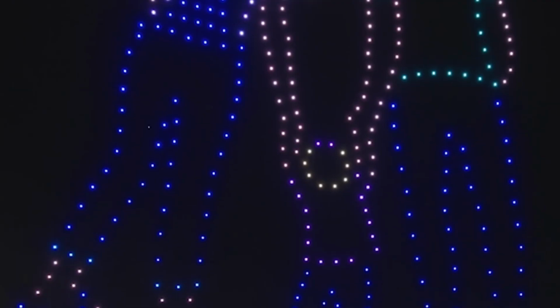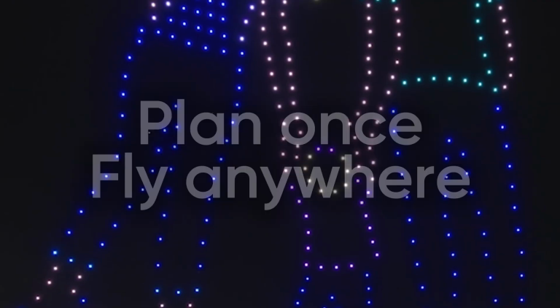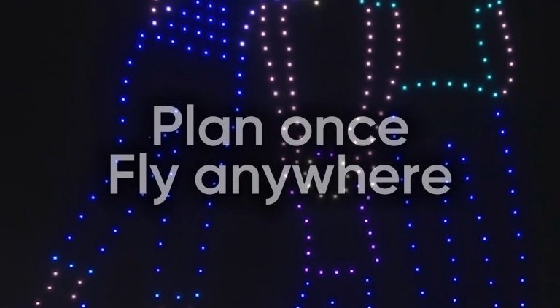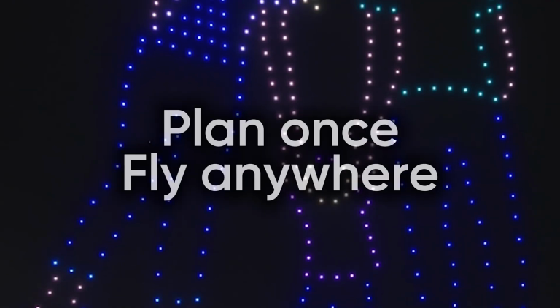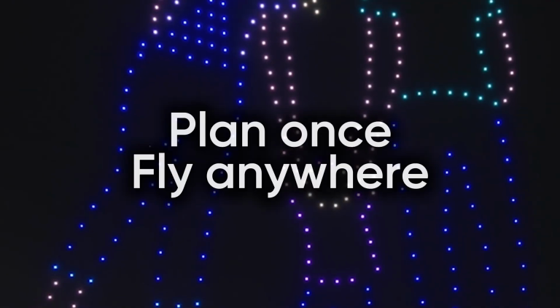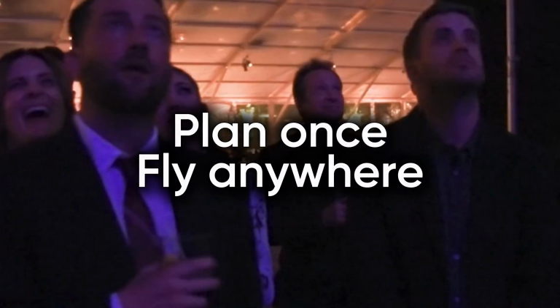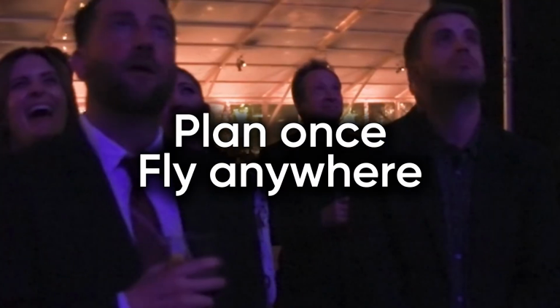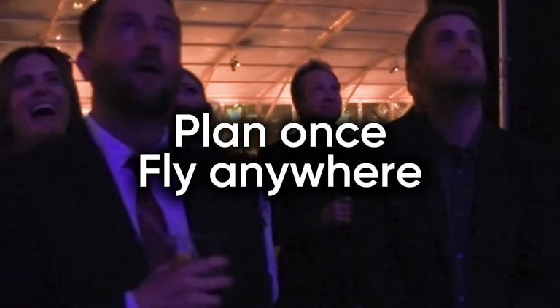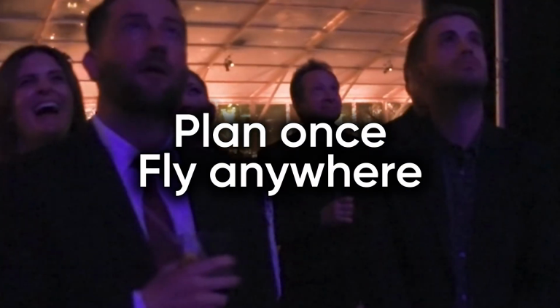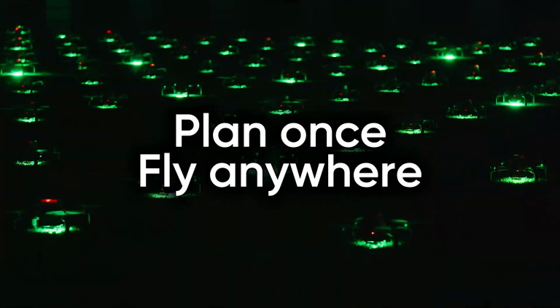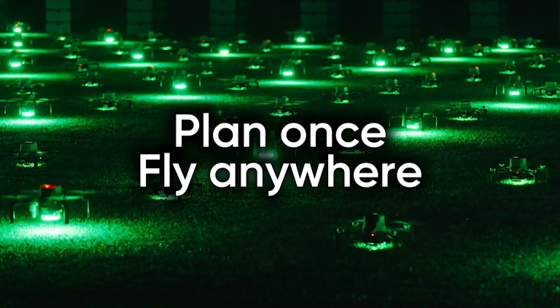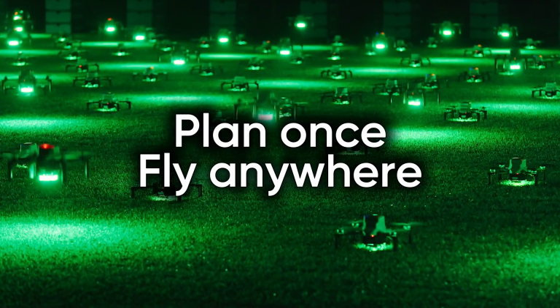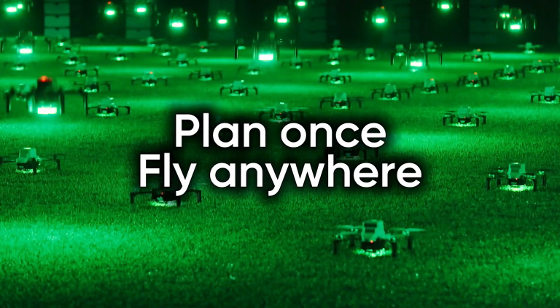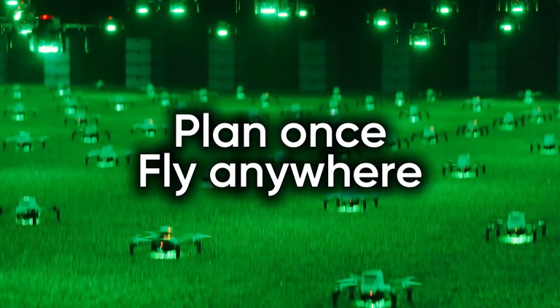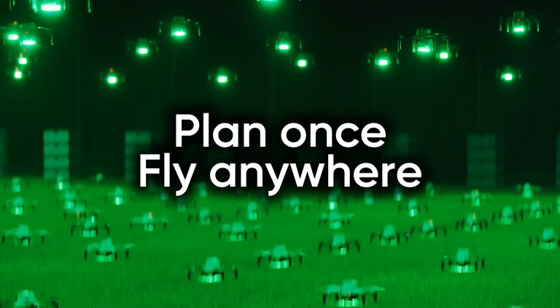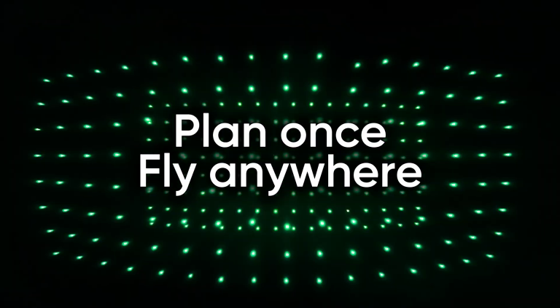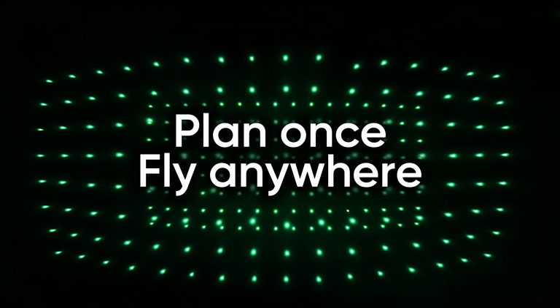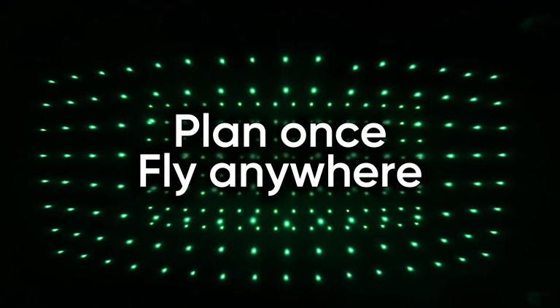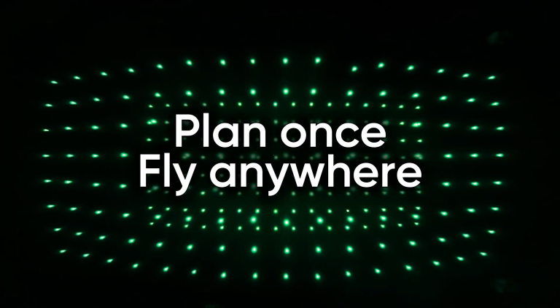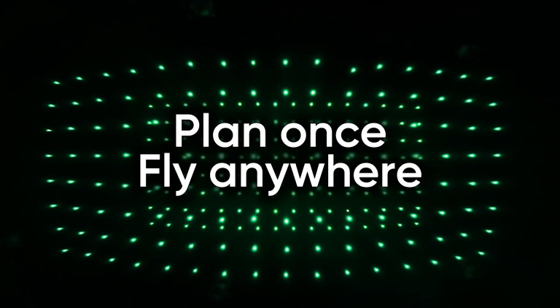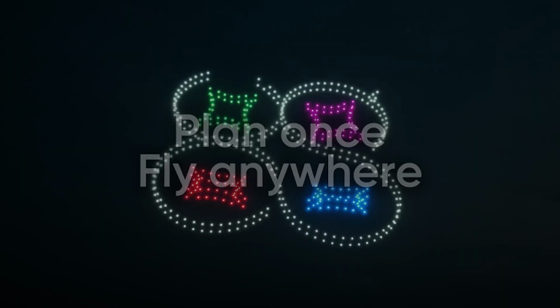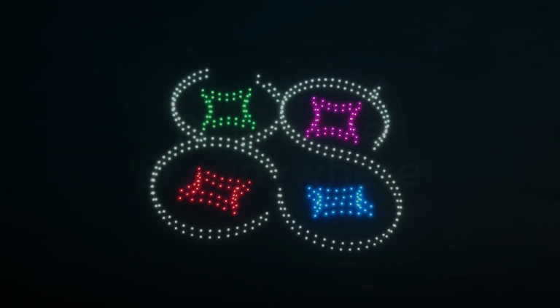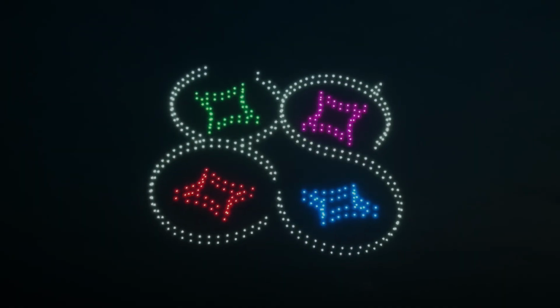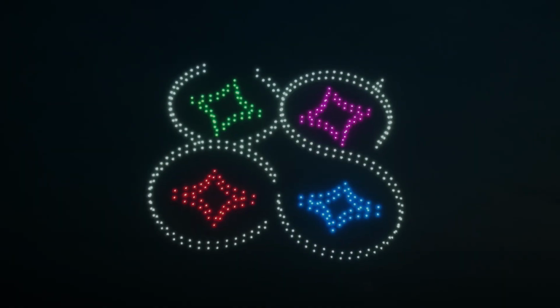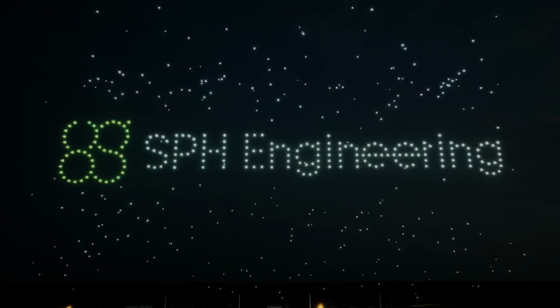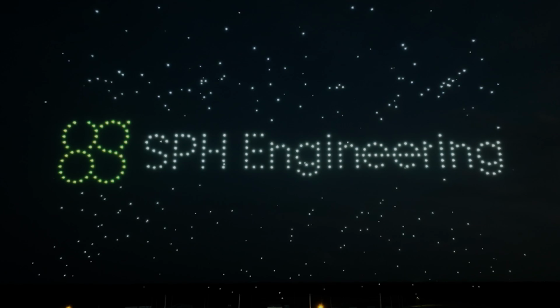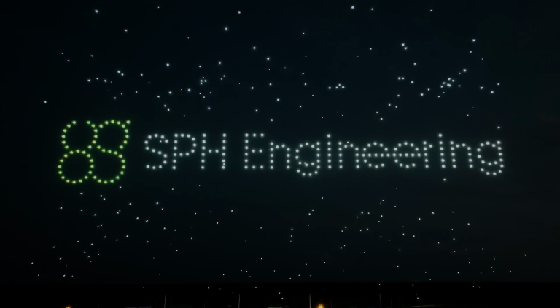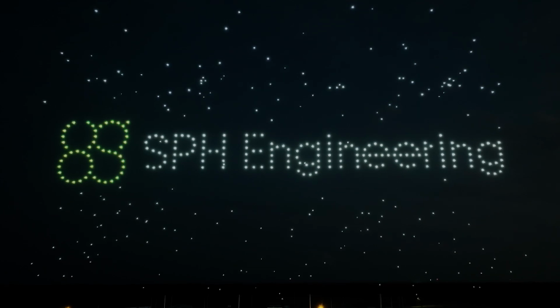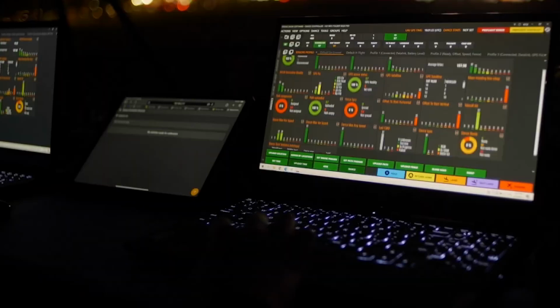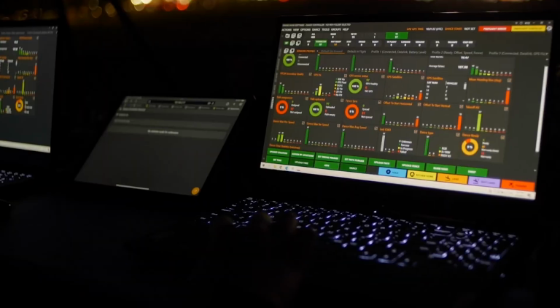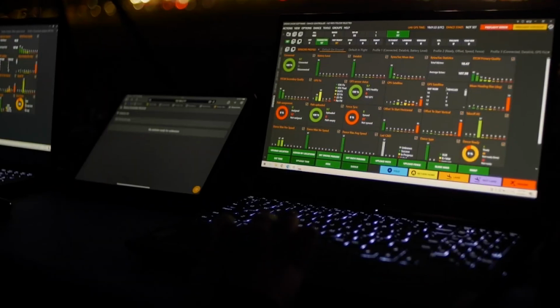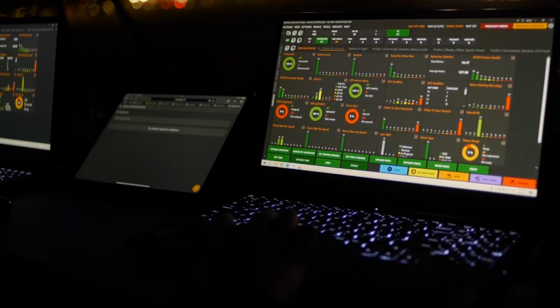Plan once, fly anywhere — upgrade to Drone Show Software 5.1.